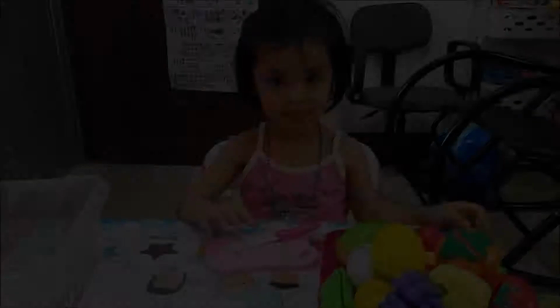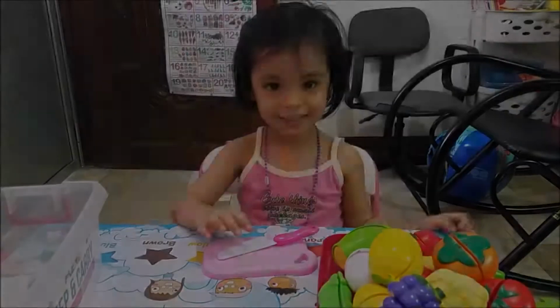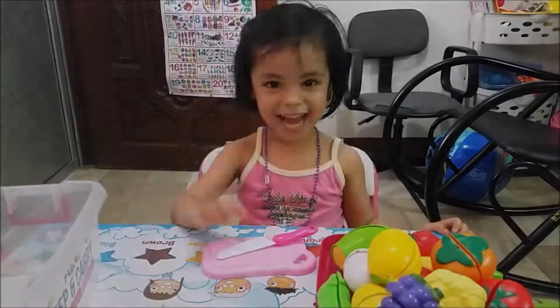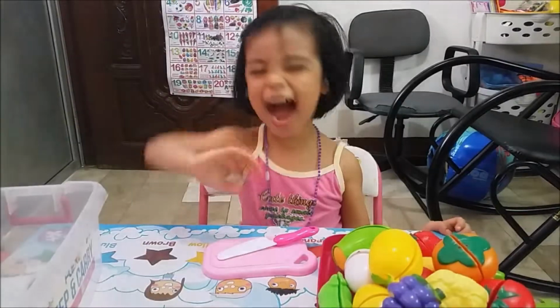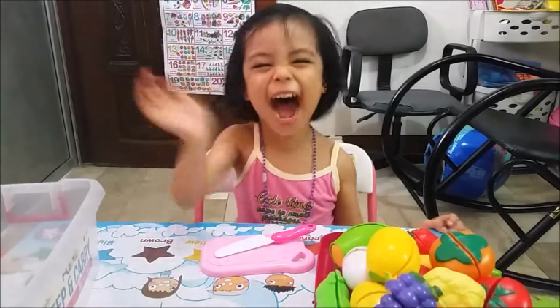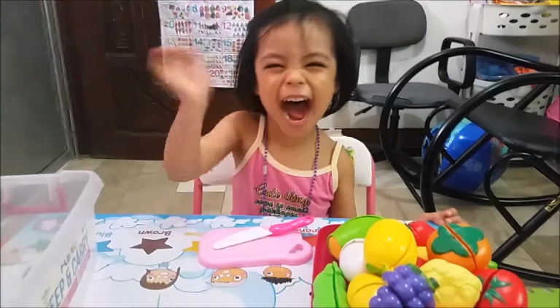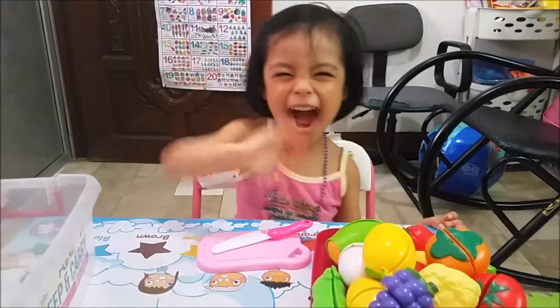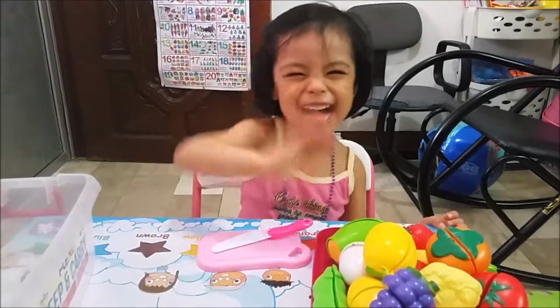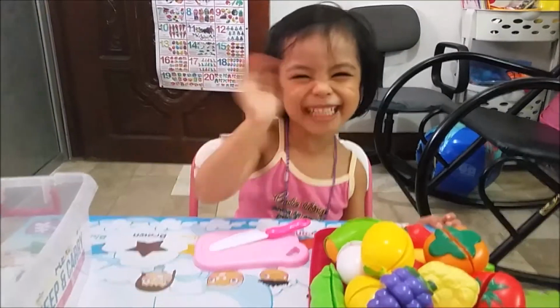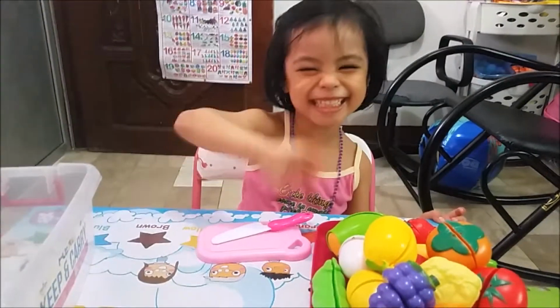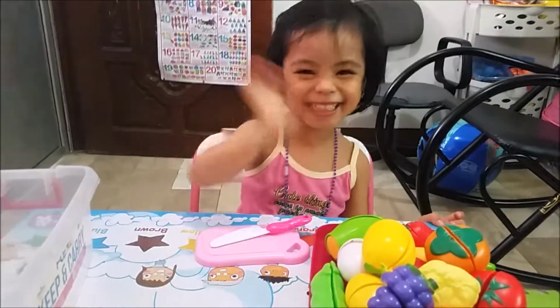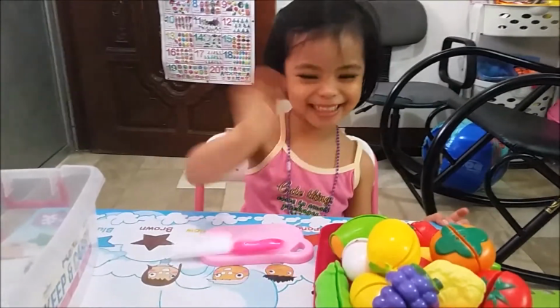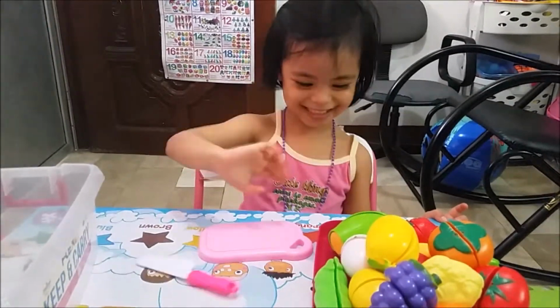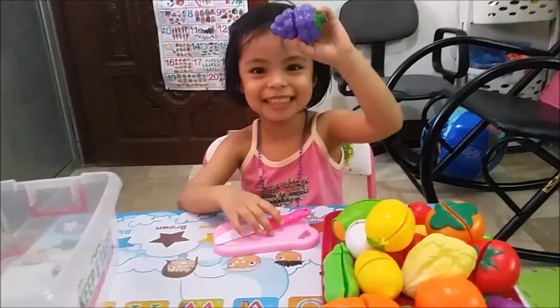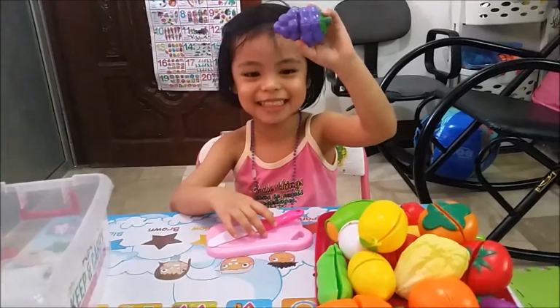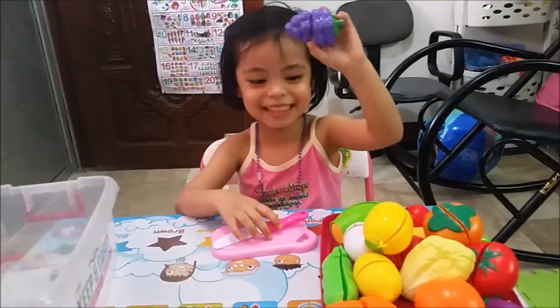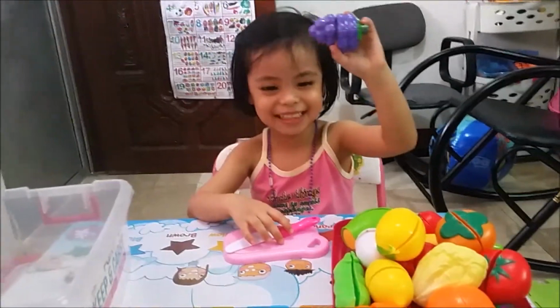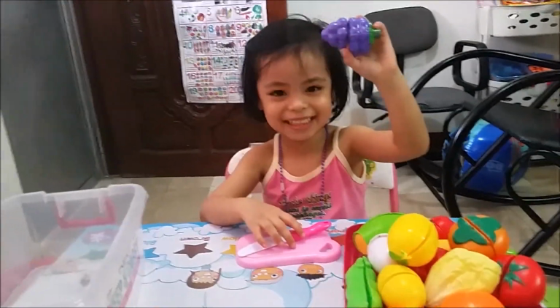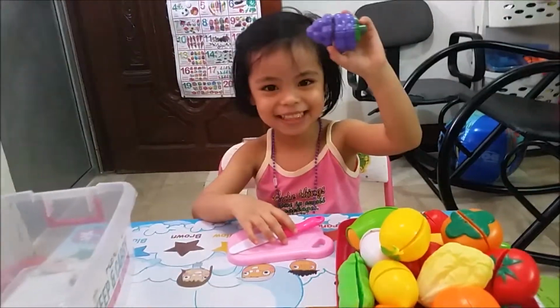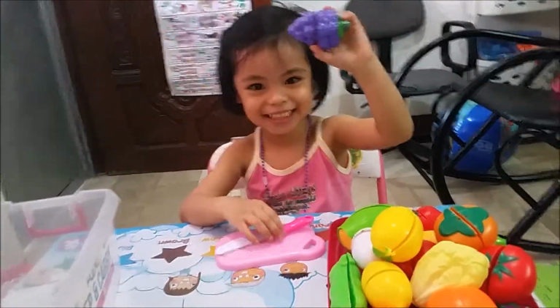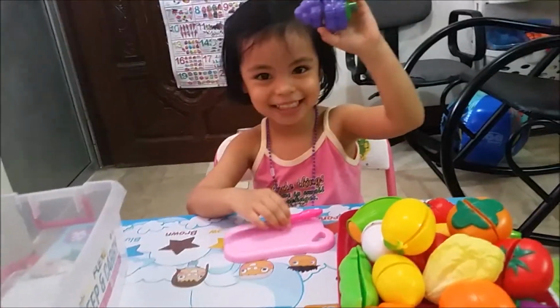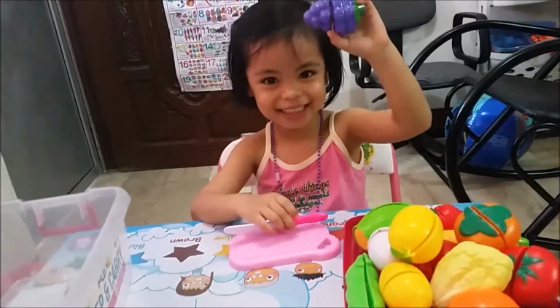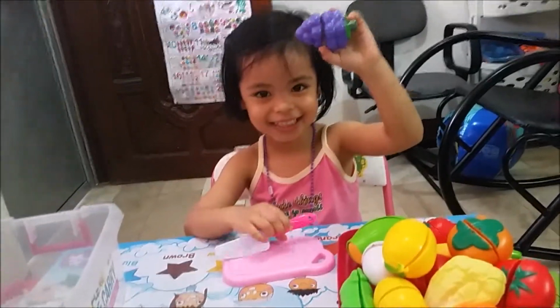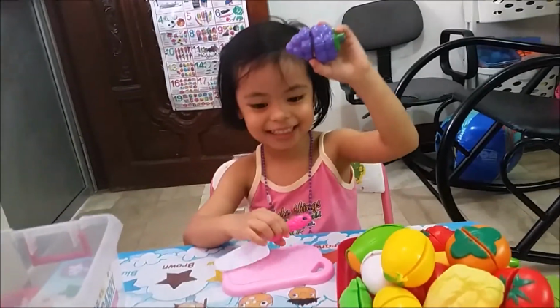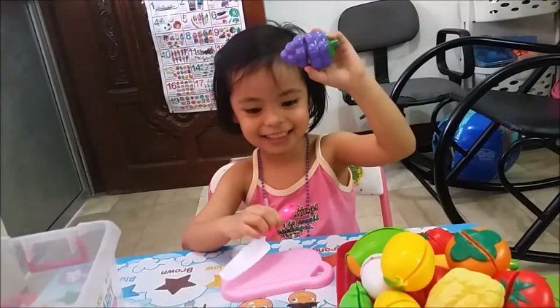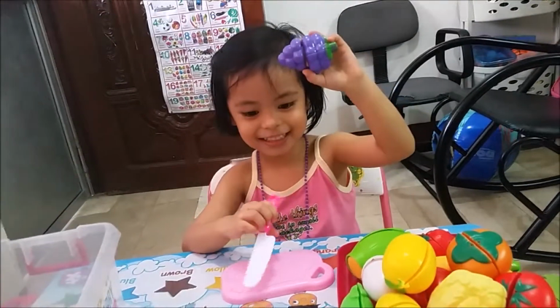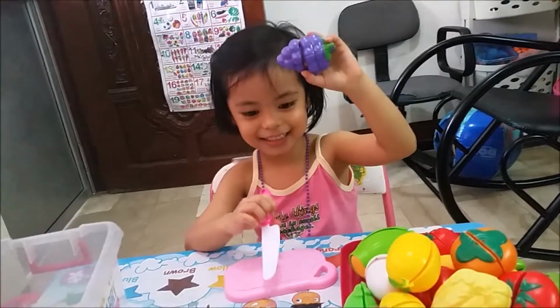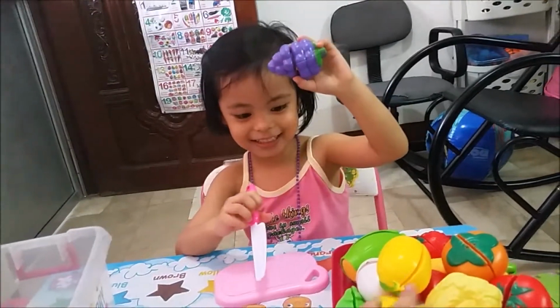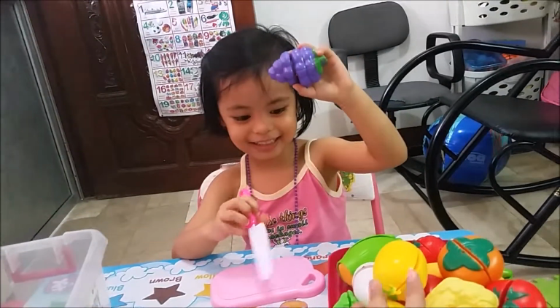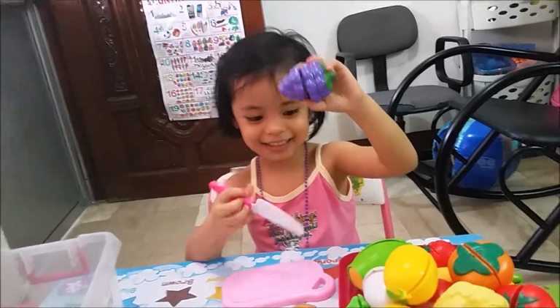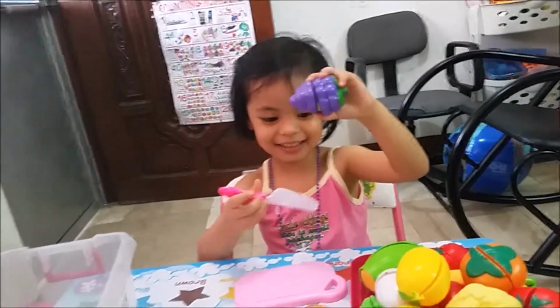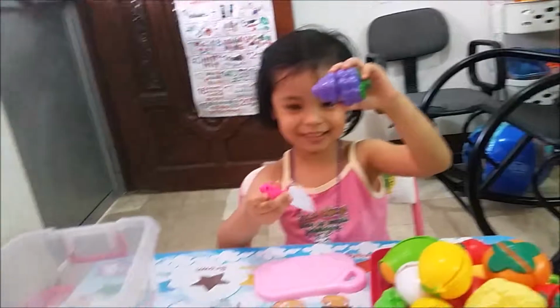Hi! Let's learn the names of fruits and vegetables.